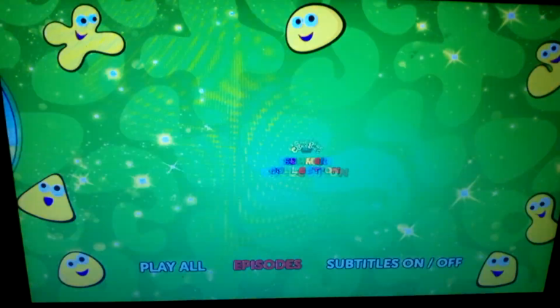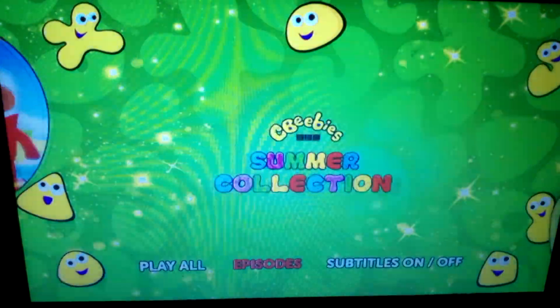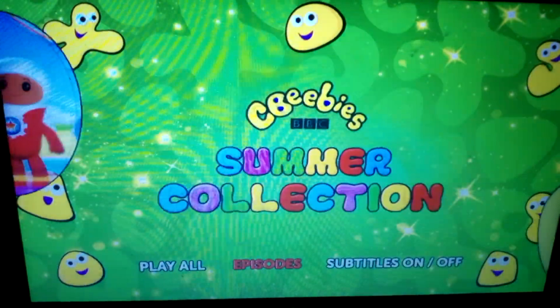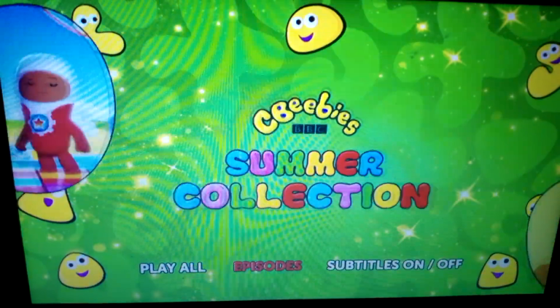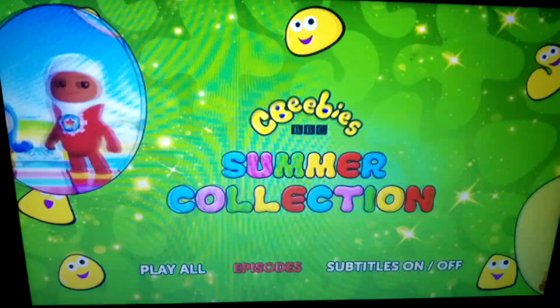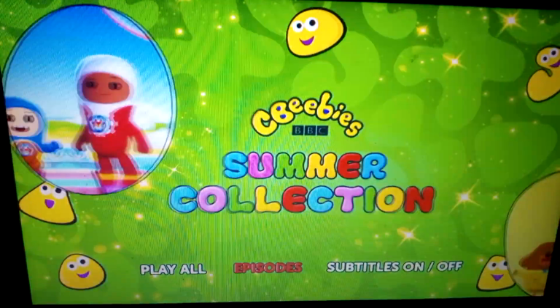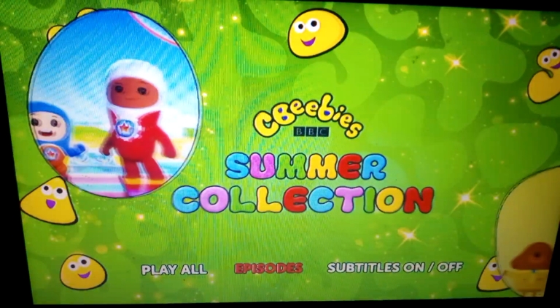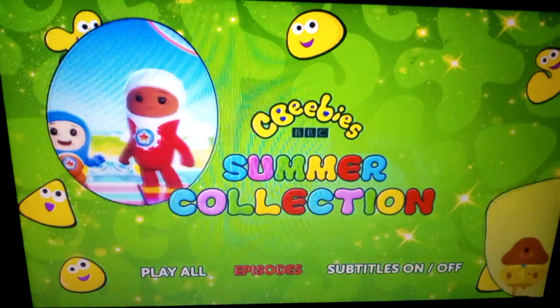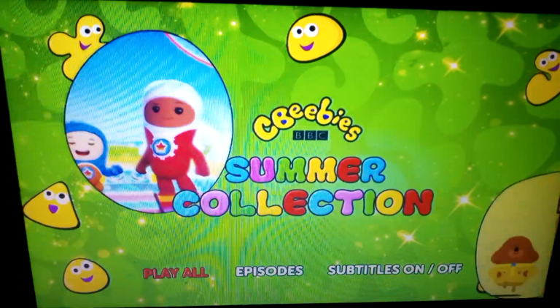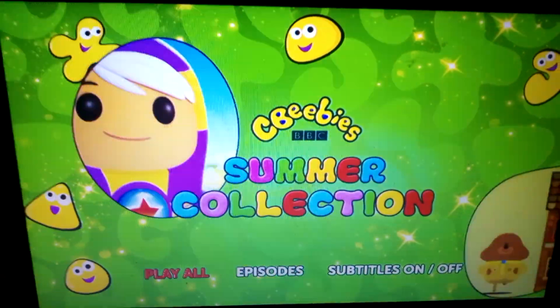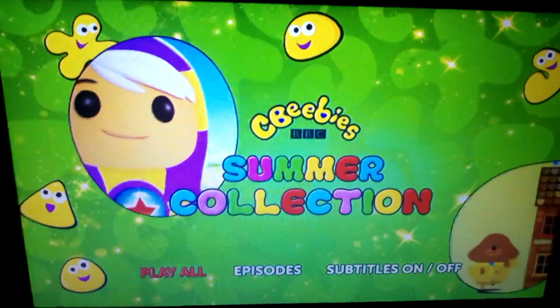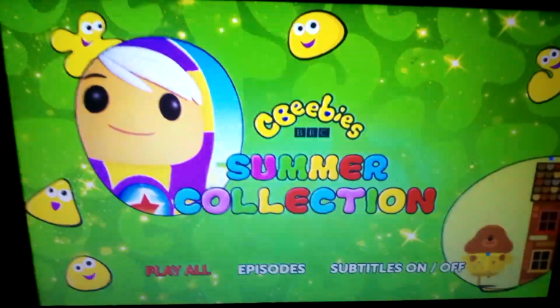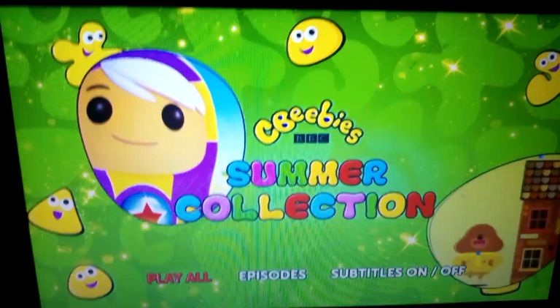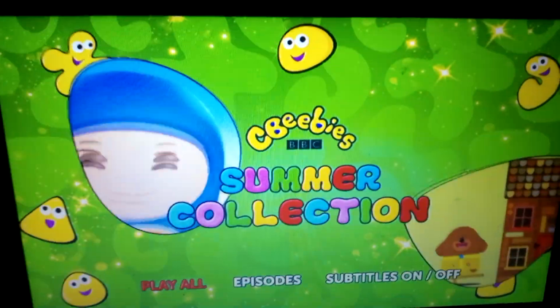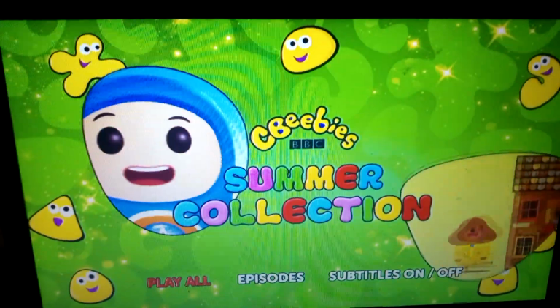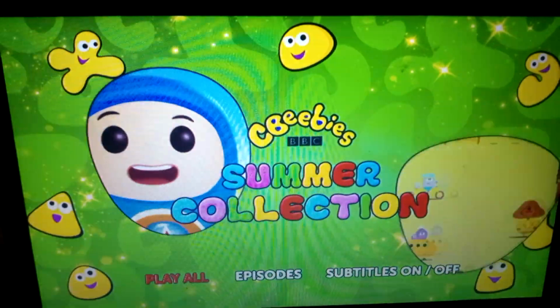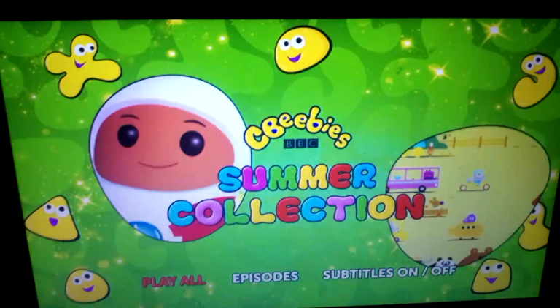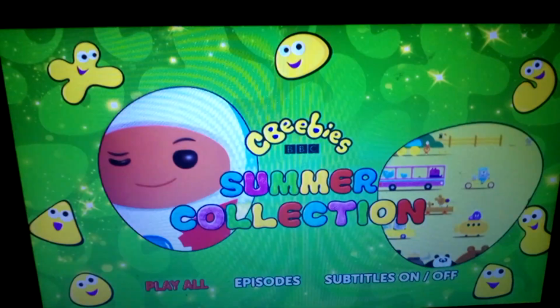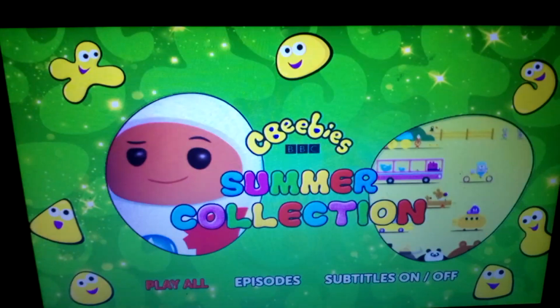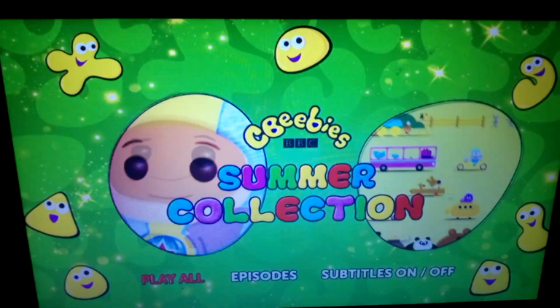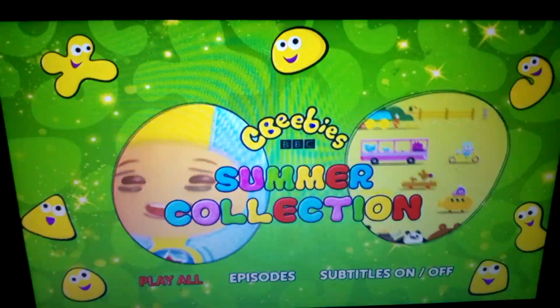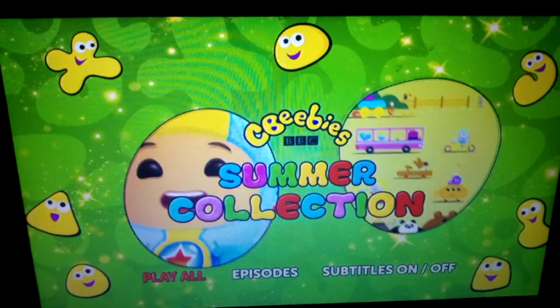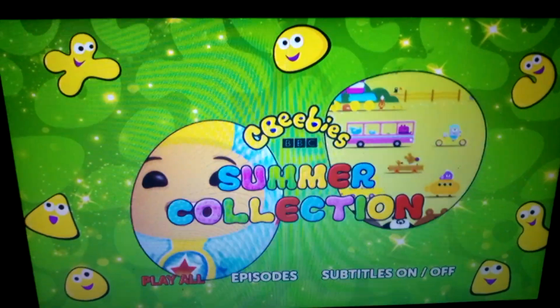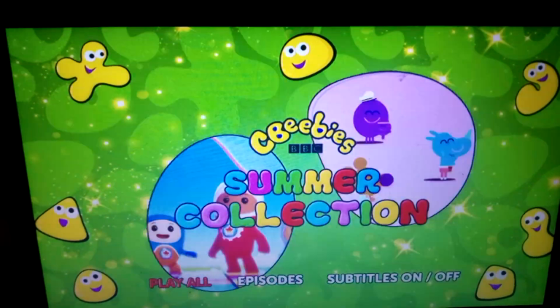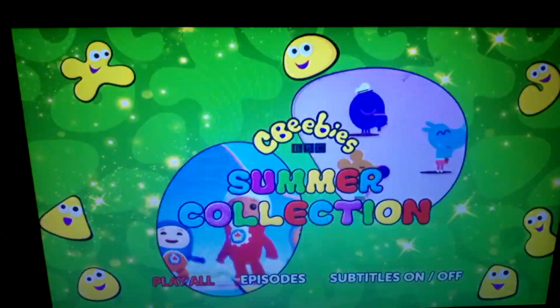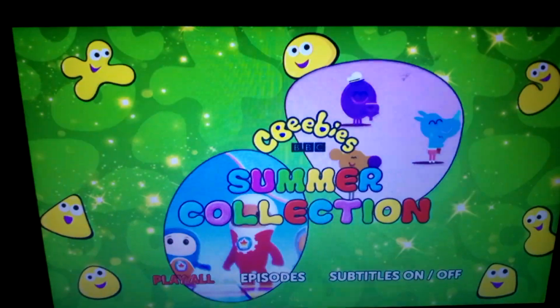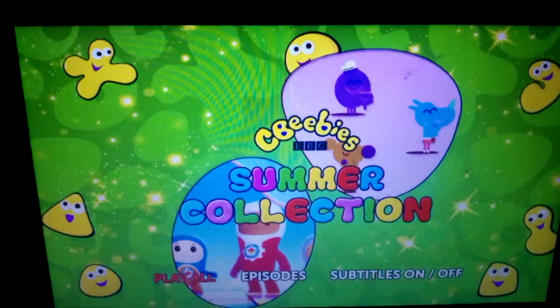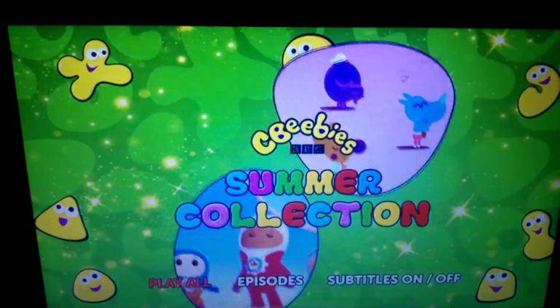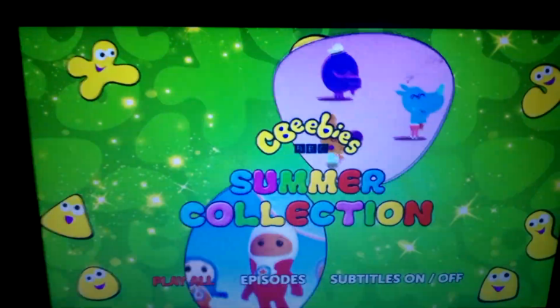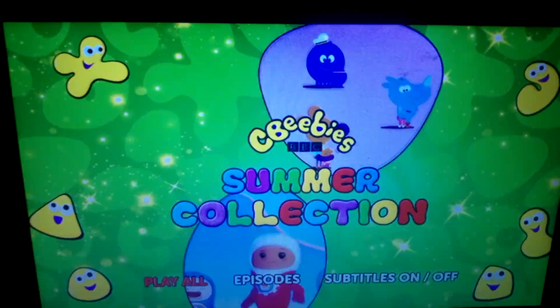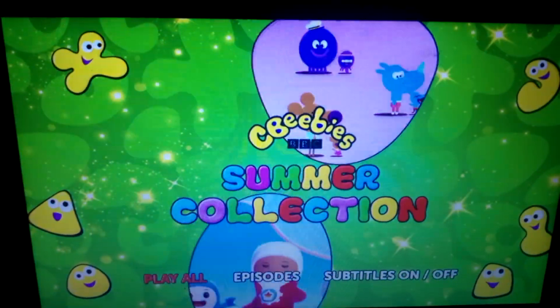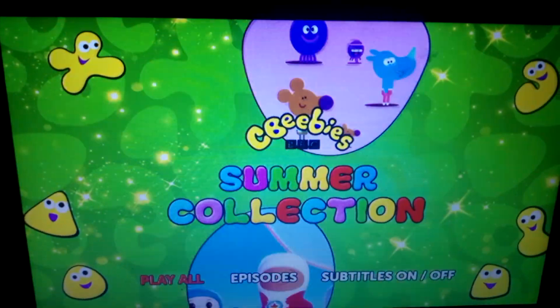Then the subtitles, which are on and off. So that's my DVD manual walkthrough for CBeebies Summer Collection. Don't forget to like, comment and subscribe.